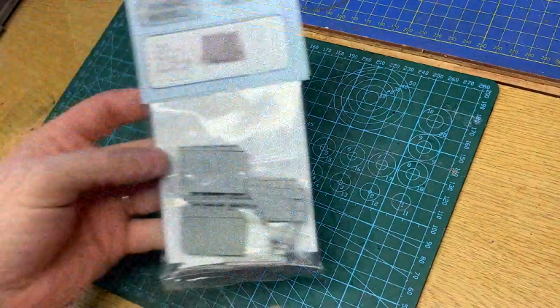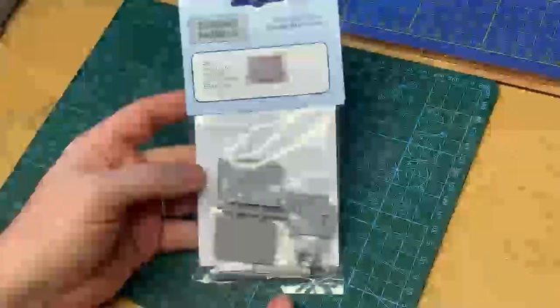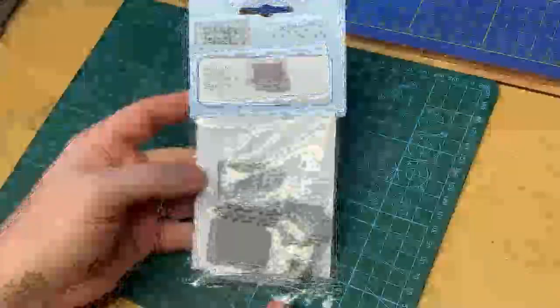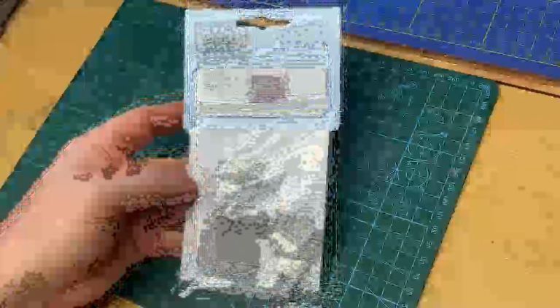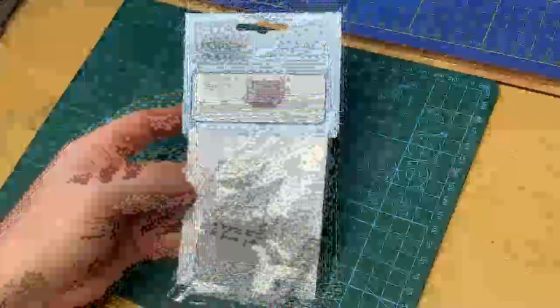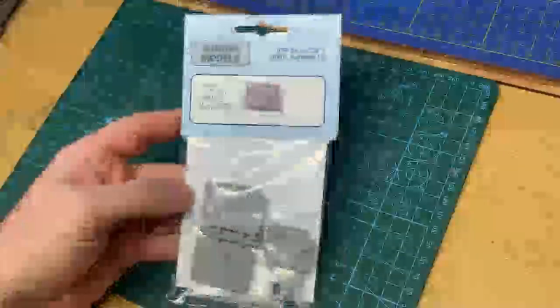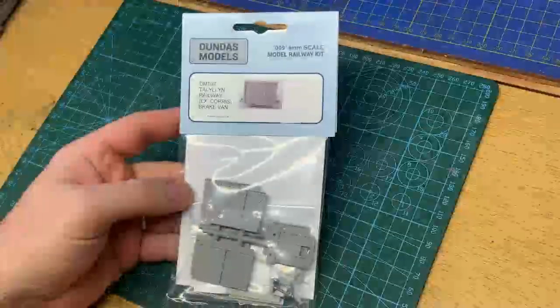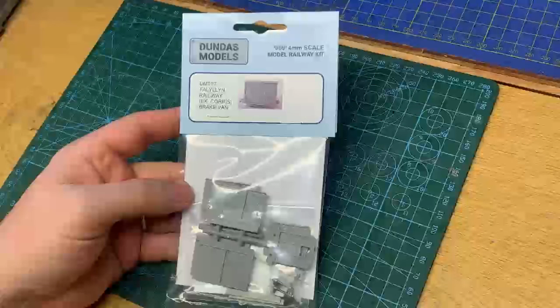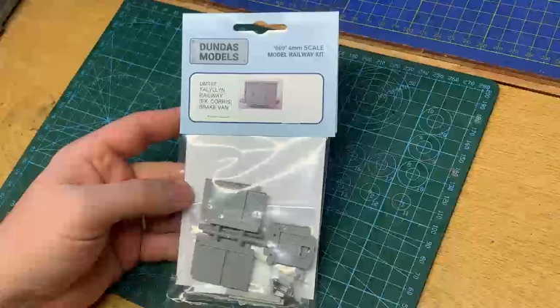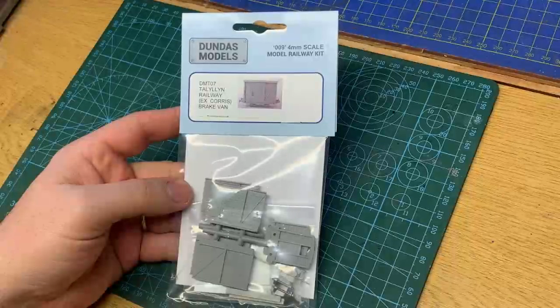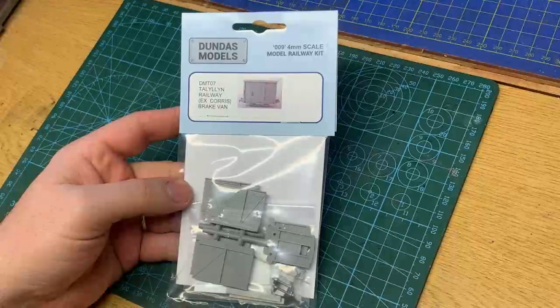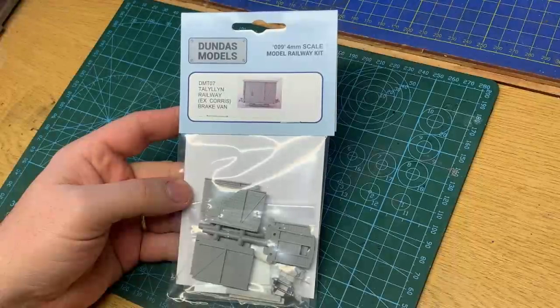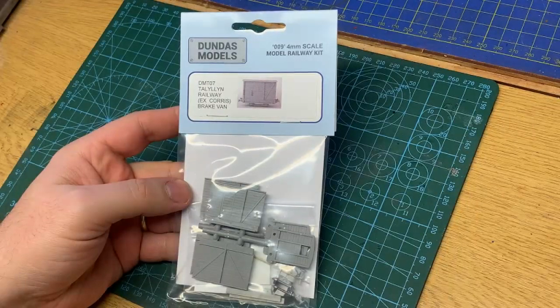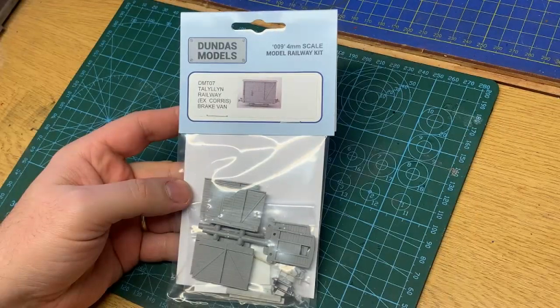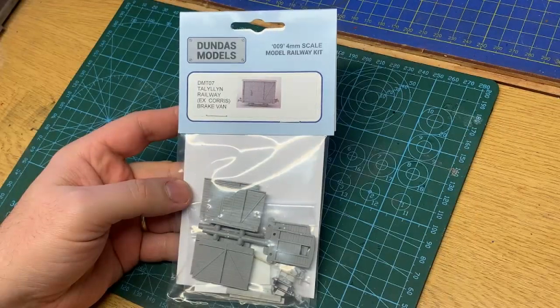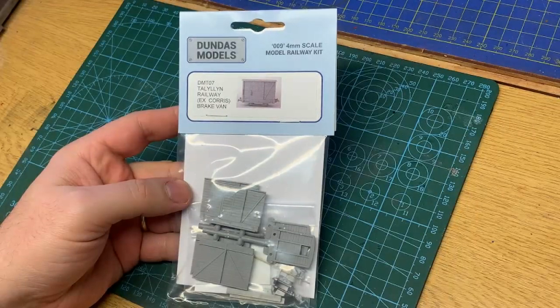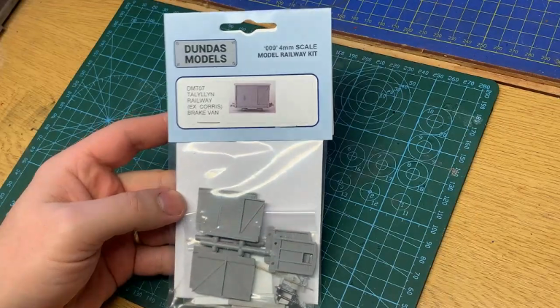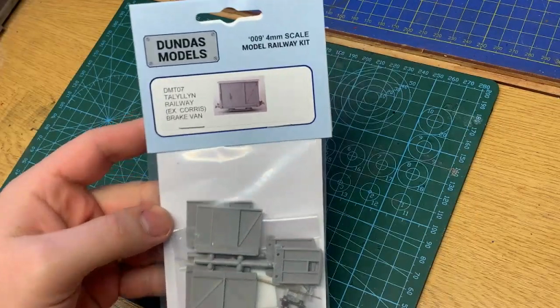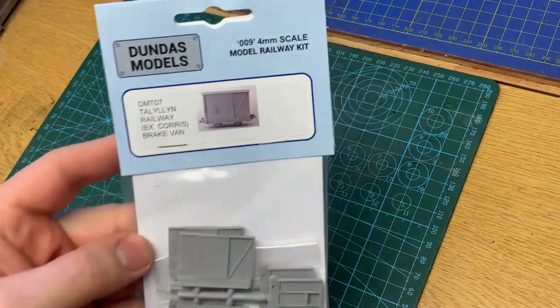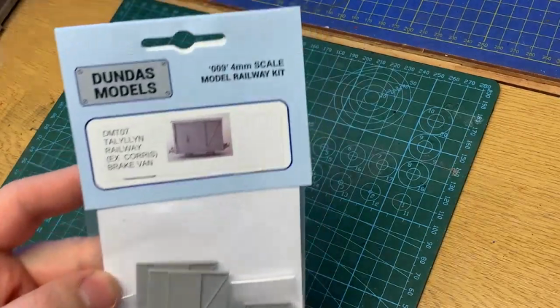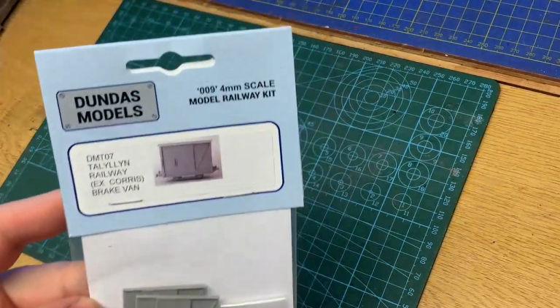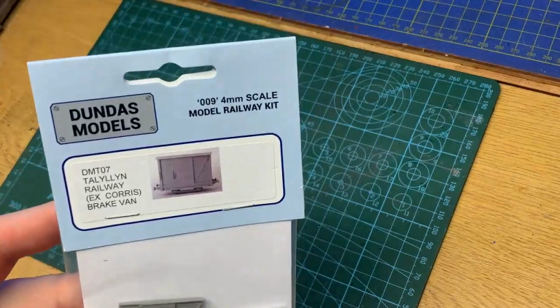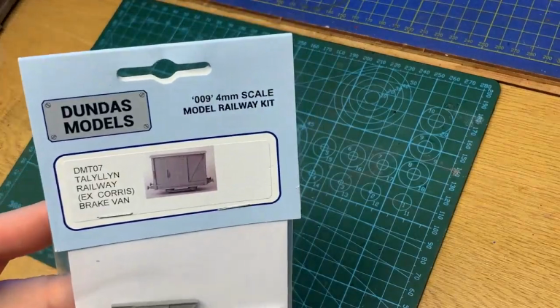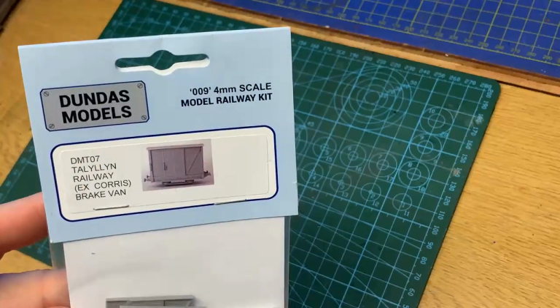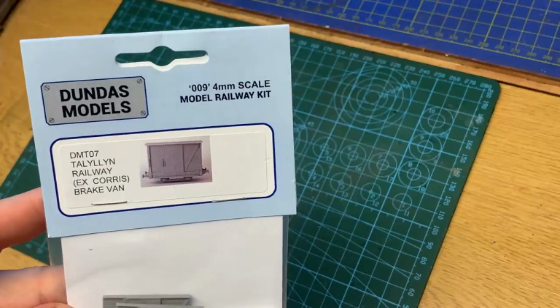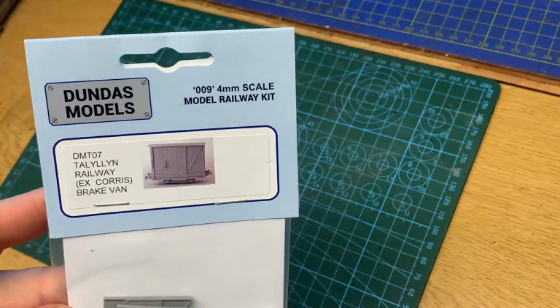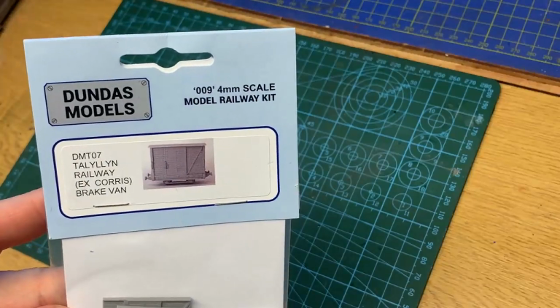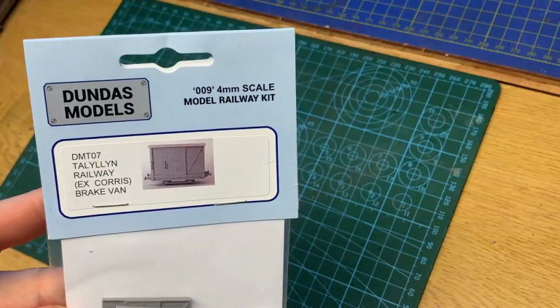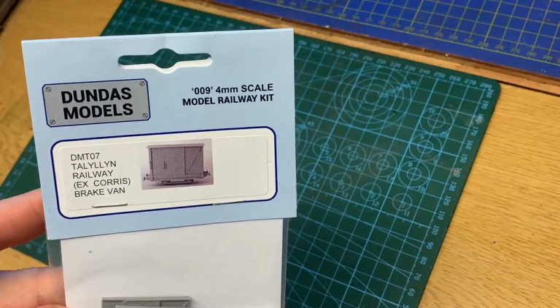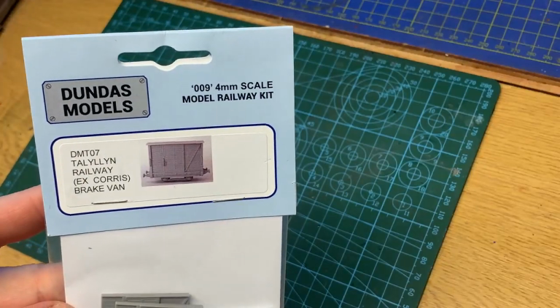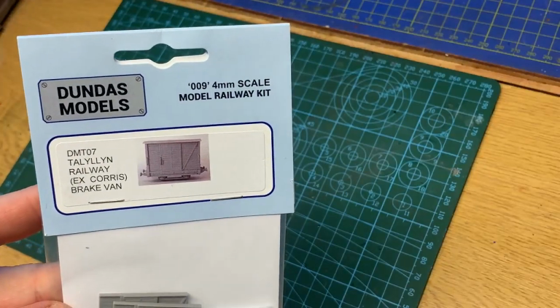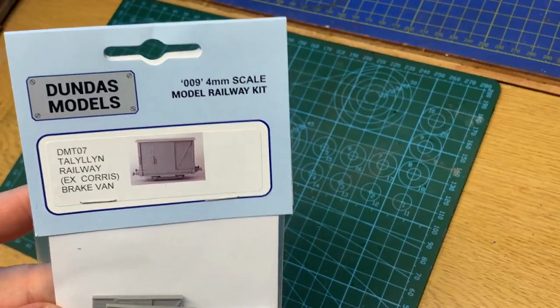Alright, this is a popular kit to start these videos off with — the 009 Chorus Brake Van by Dundas Models.